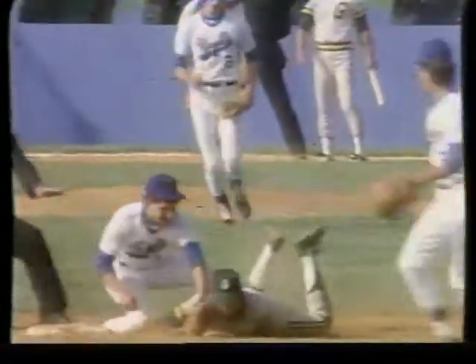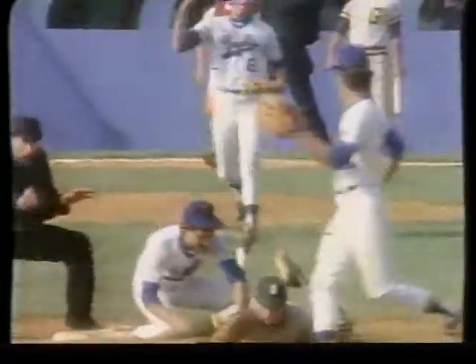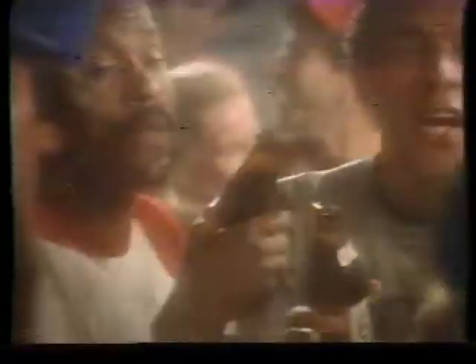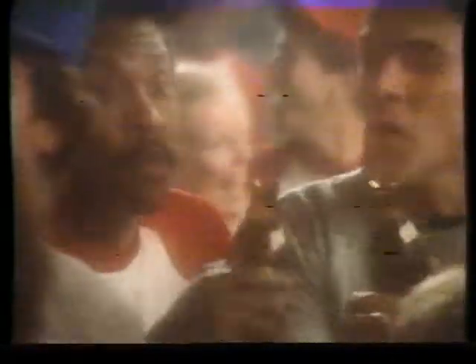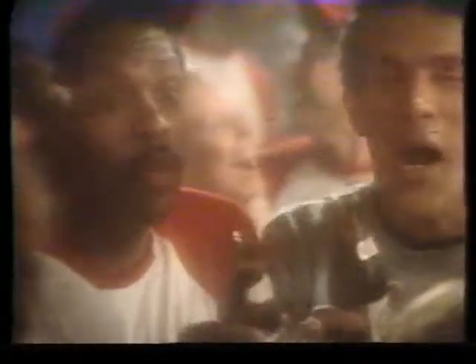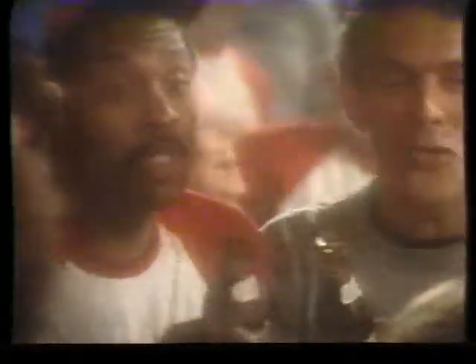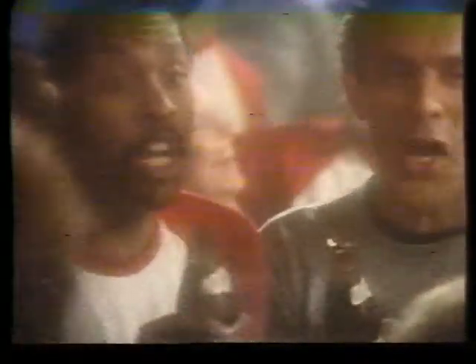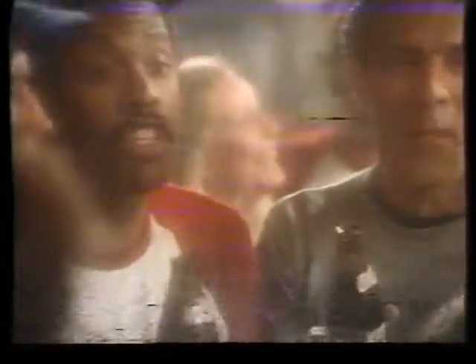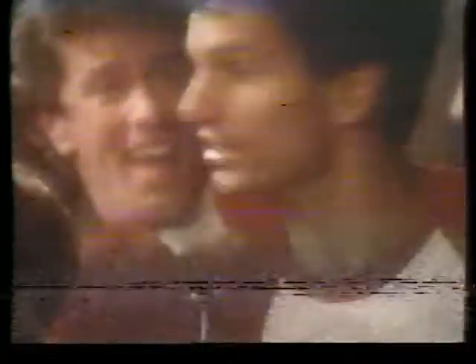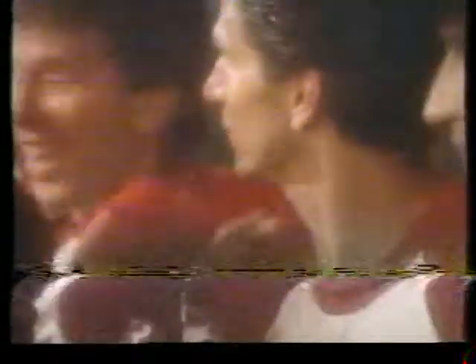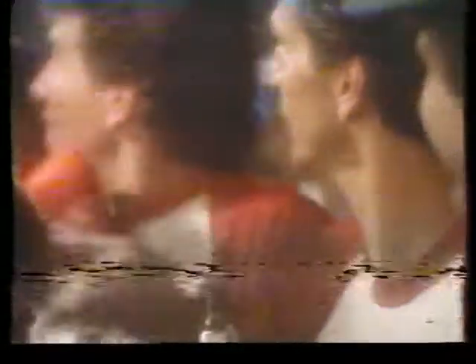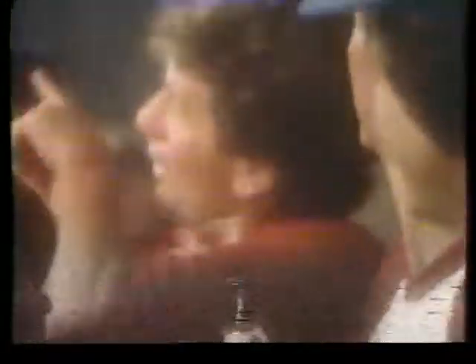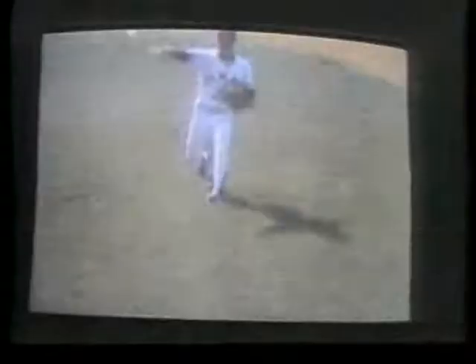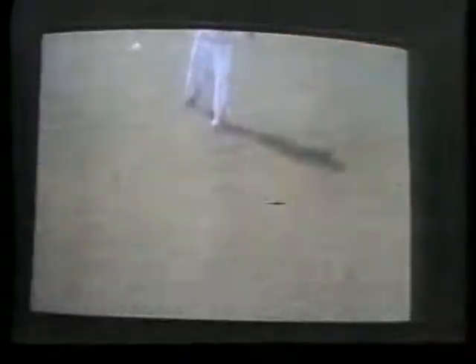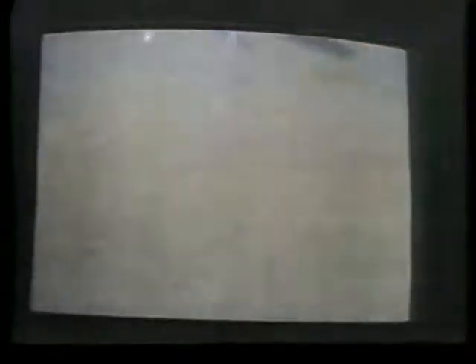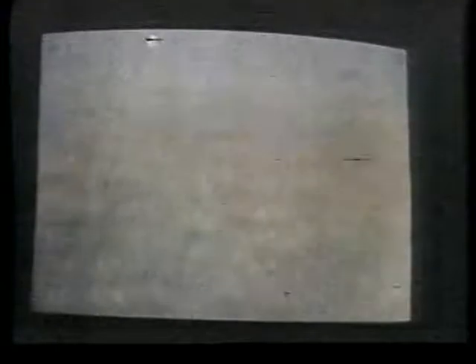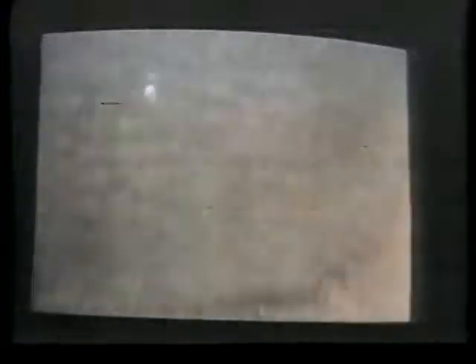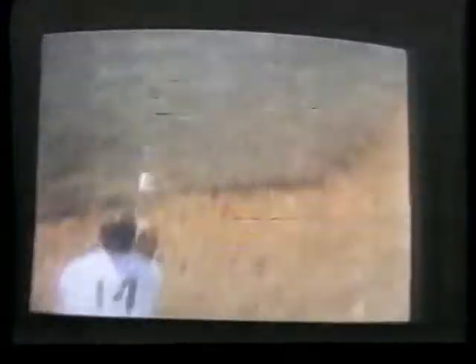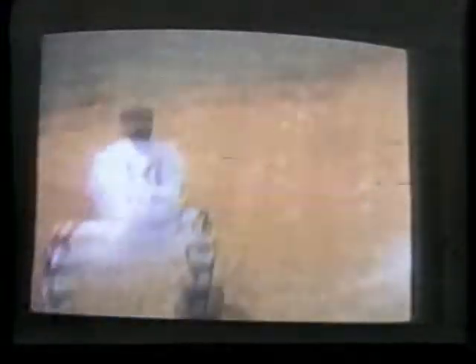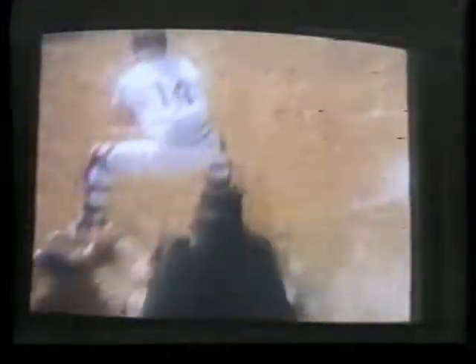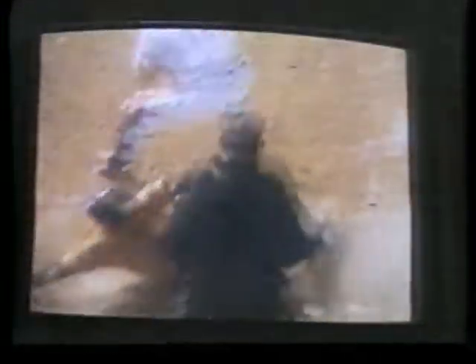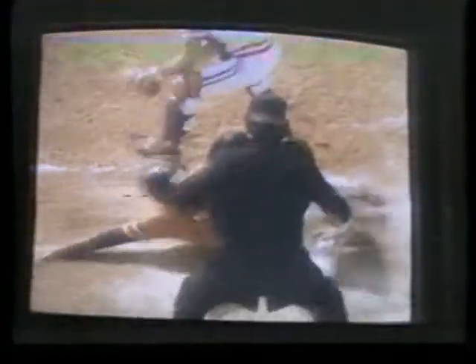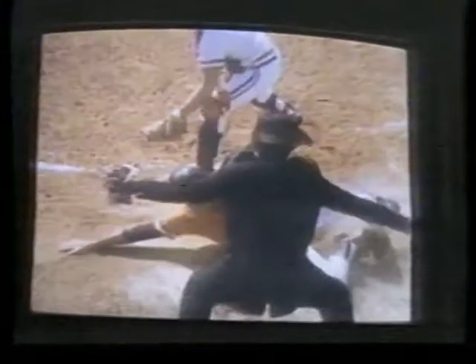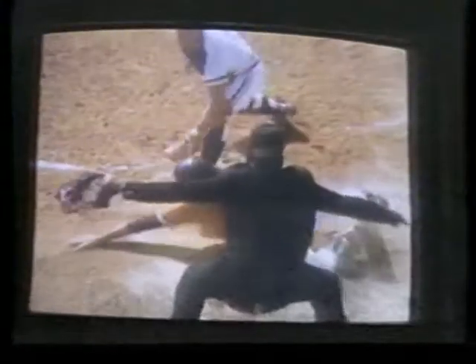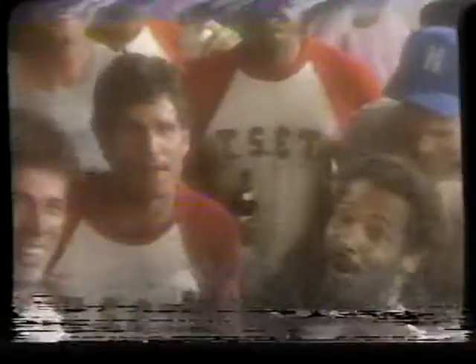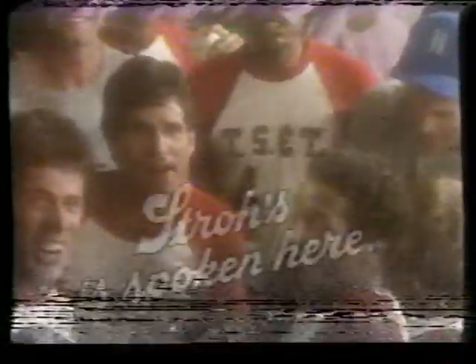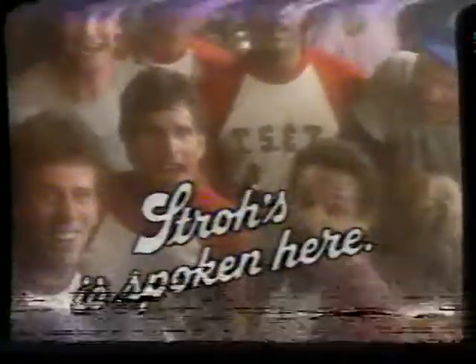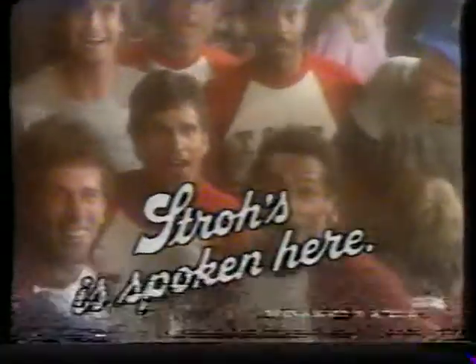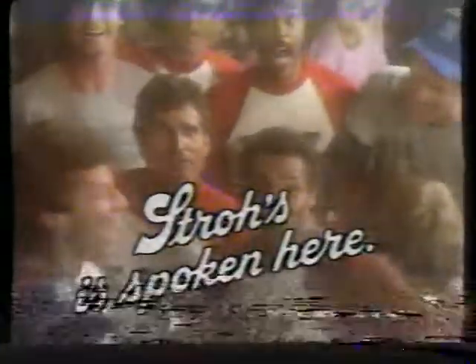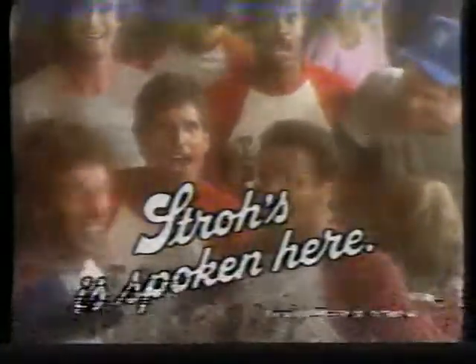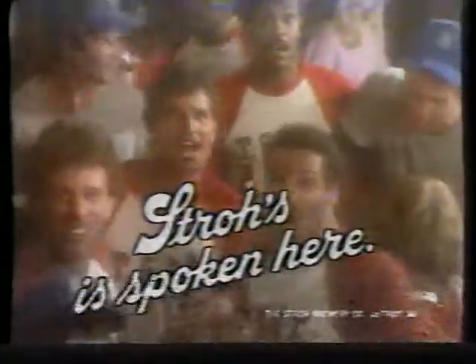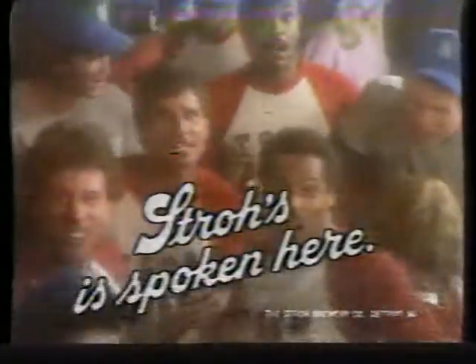Now you're talking beer. Now you're talking good times, and Stroh's is smoking here.